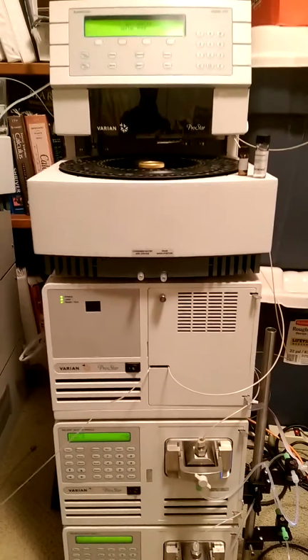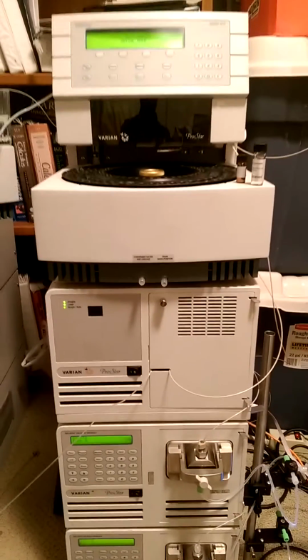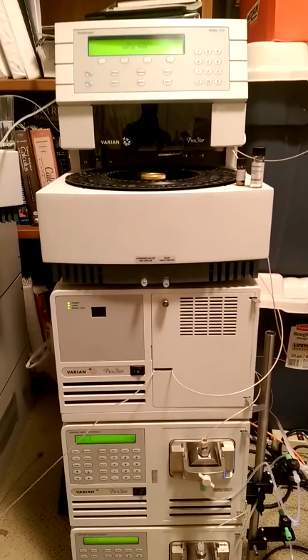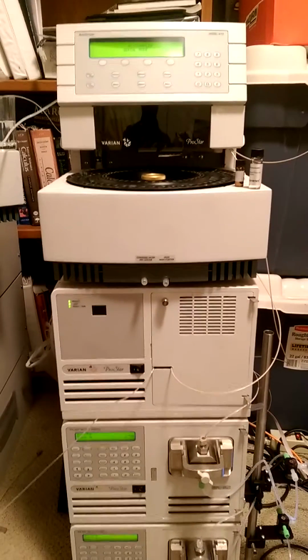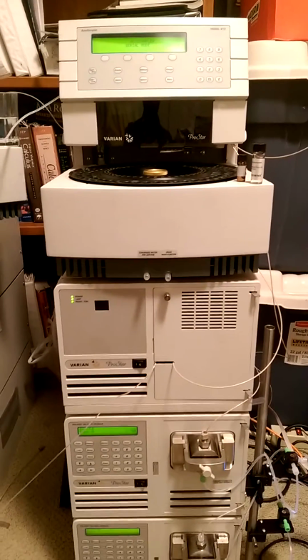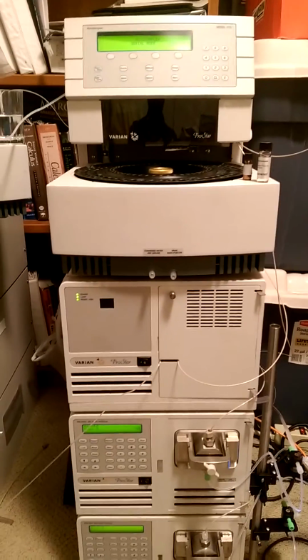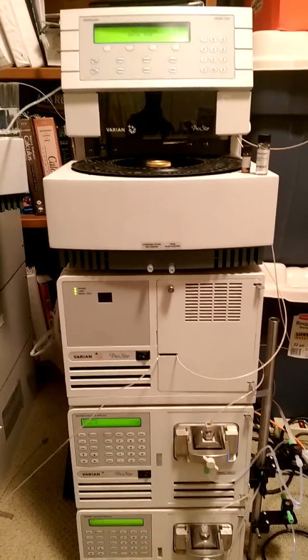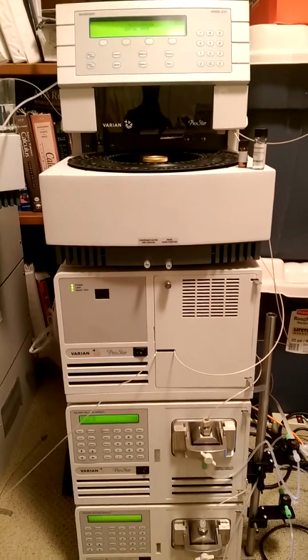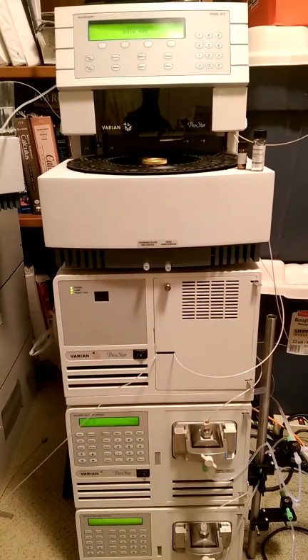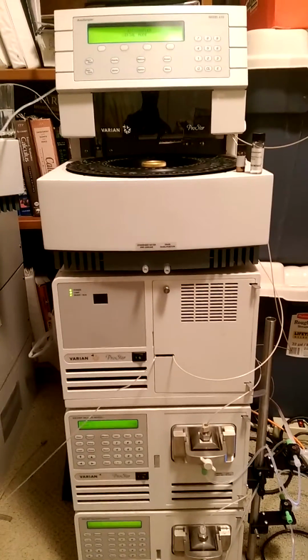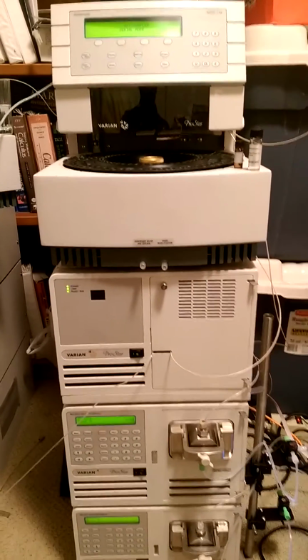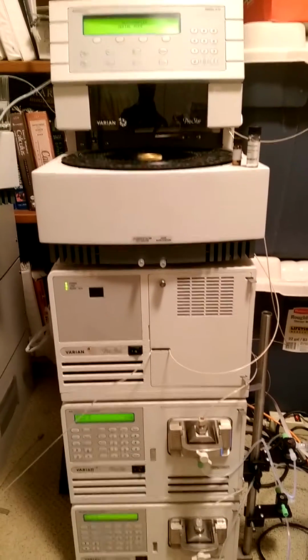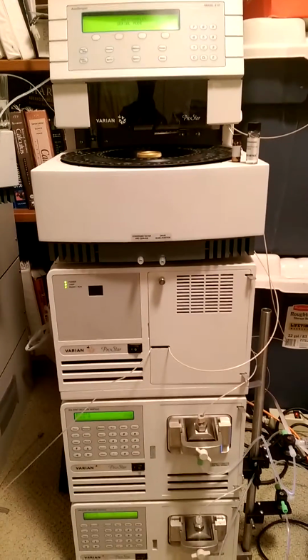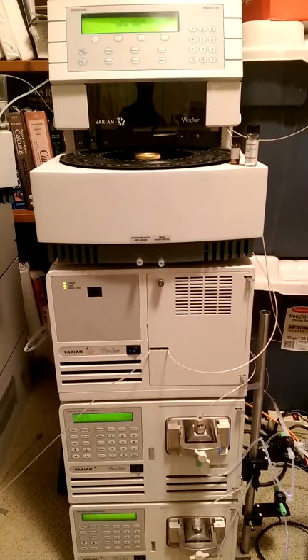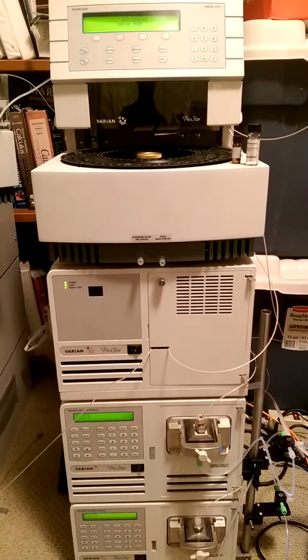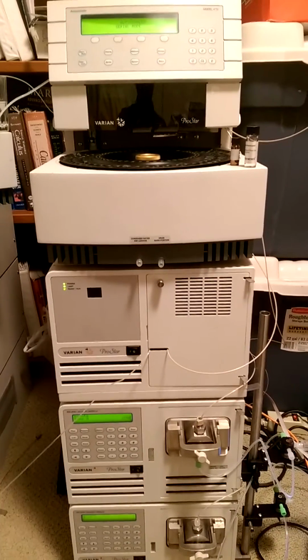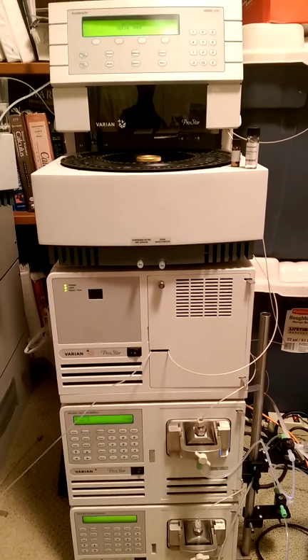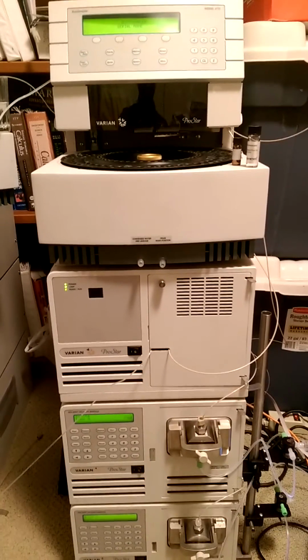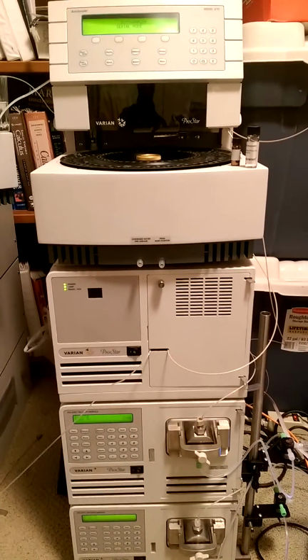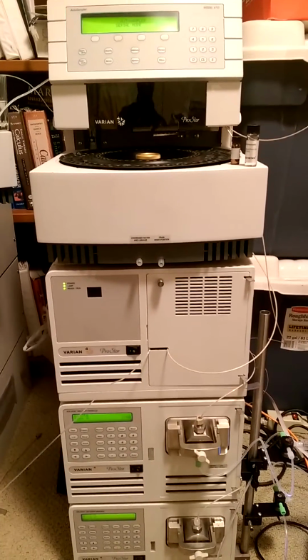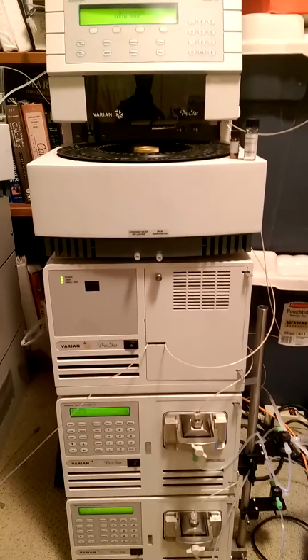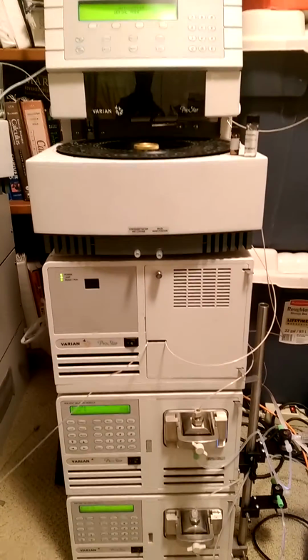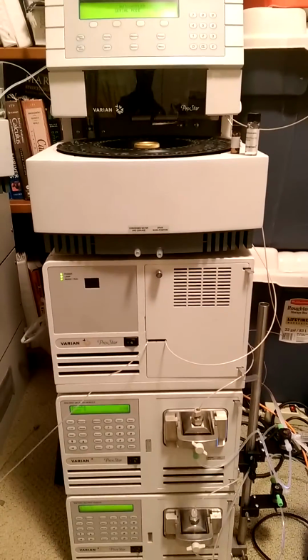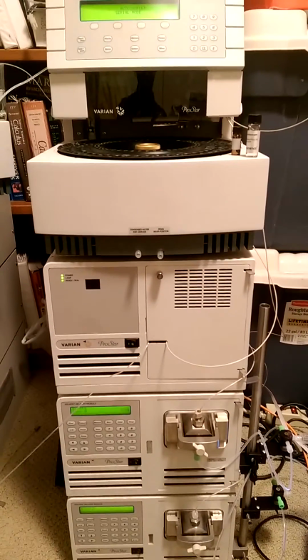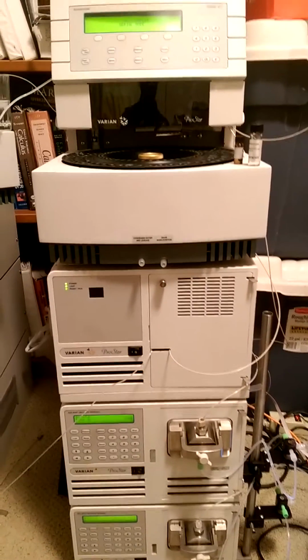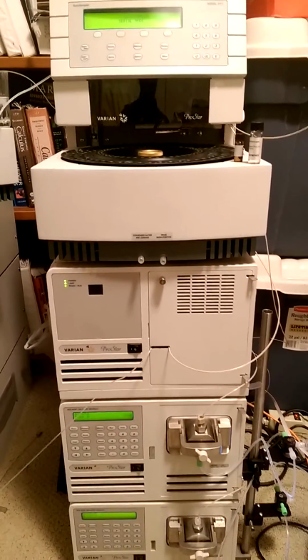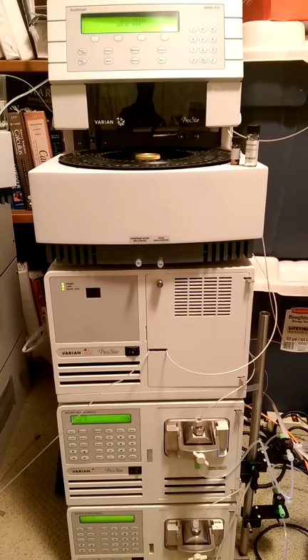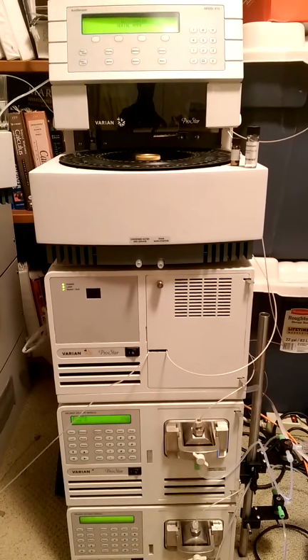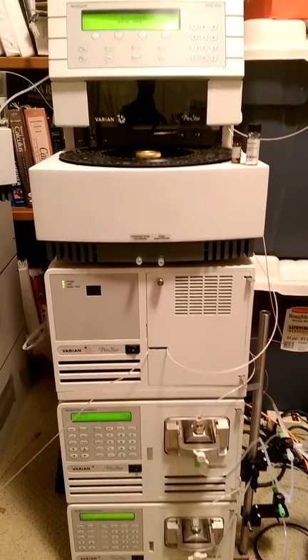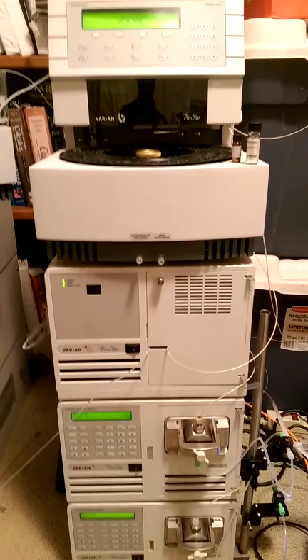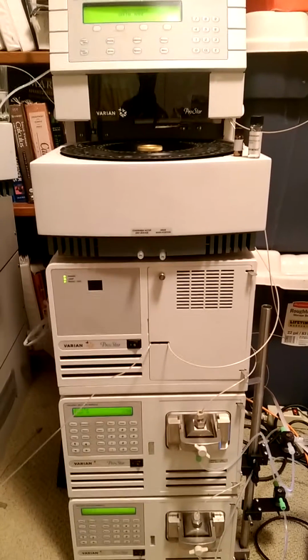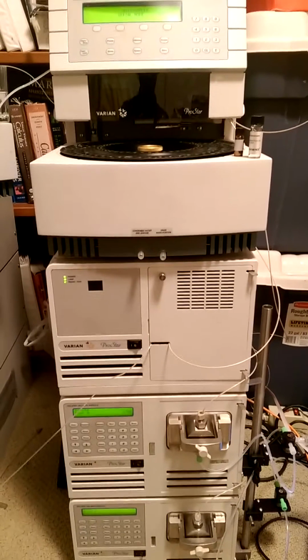Hello, today we're going to present you a complete Varyon HPLC system.